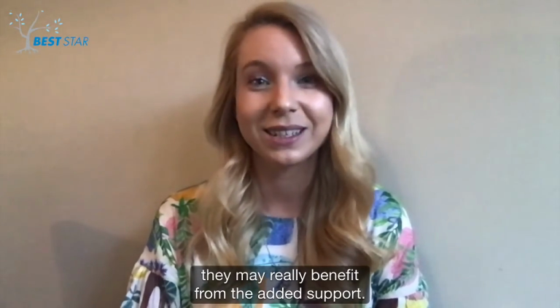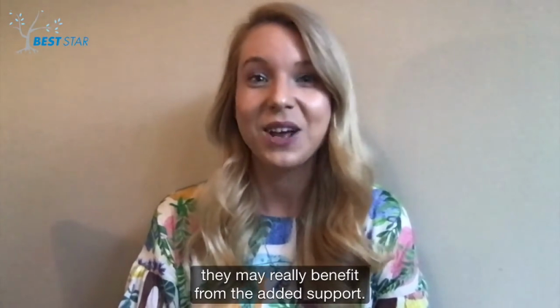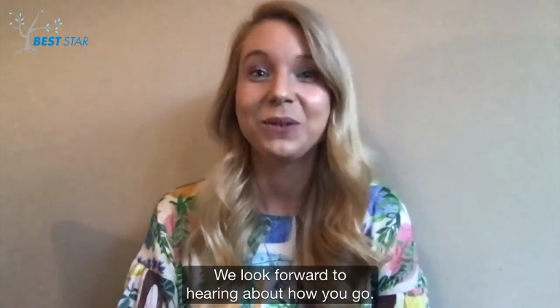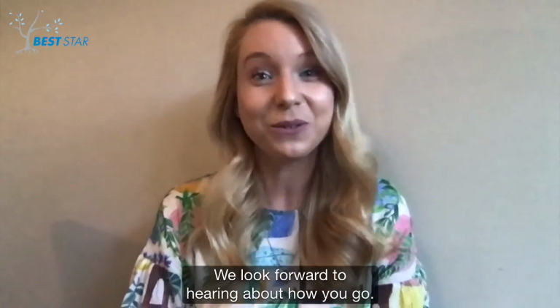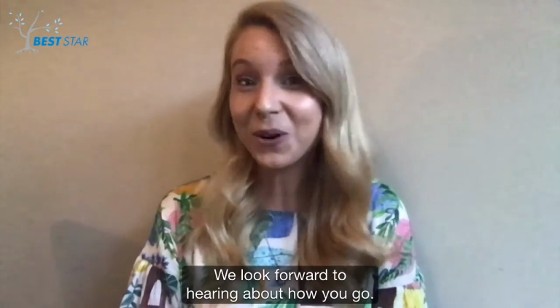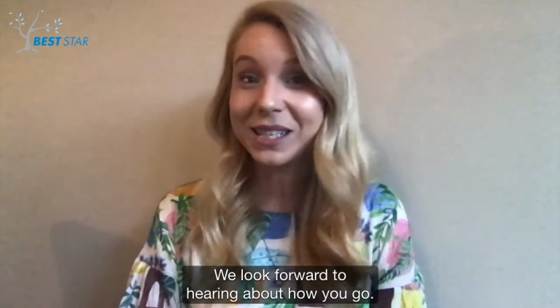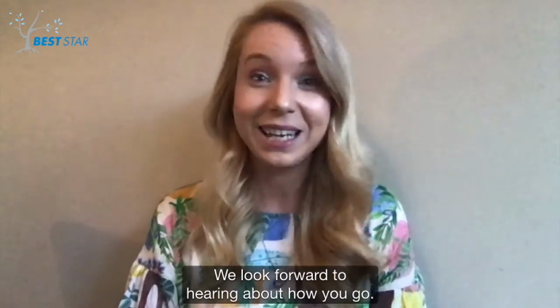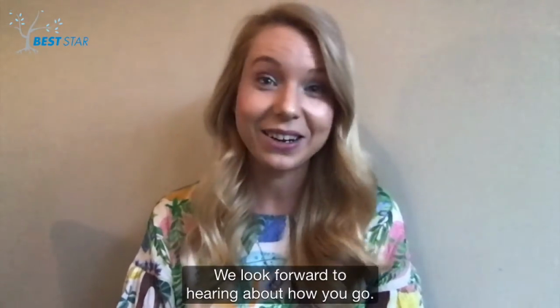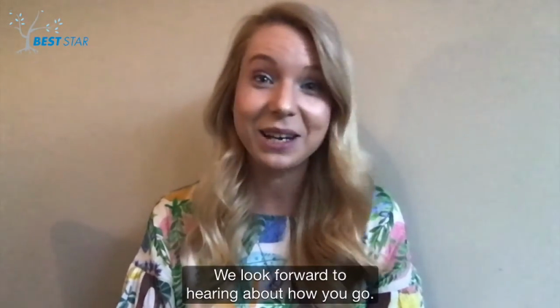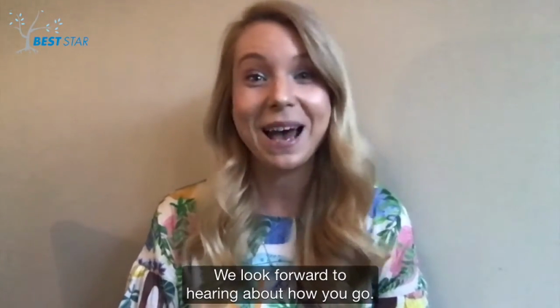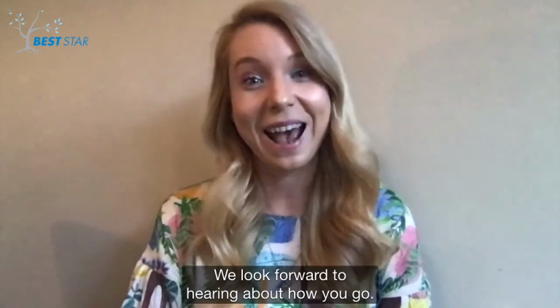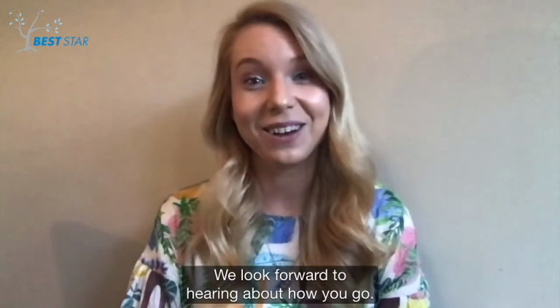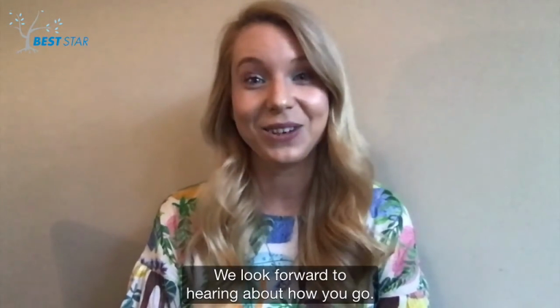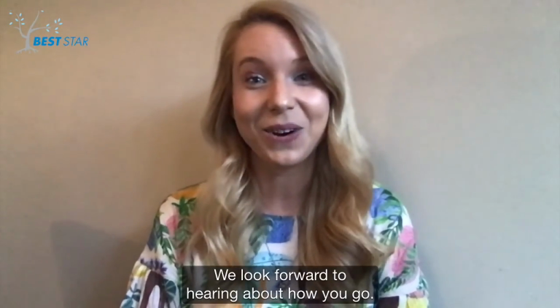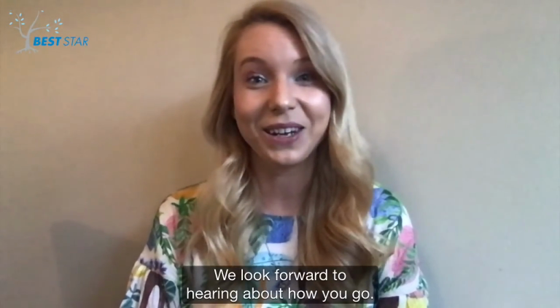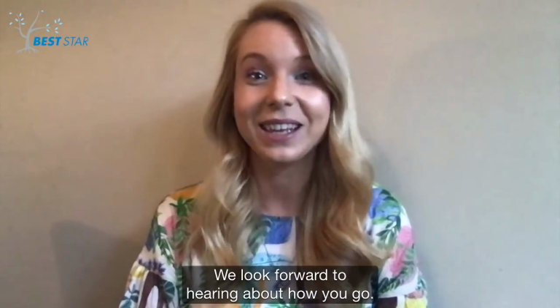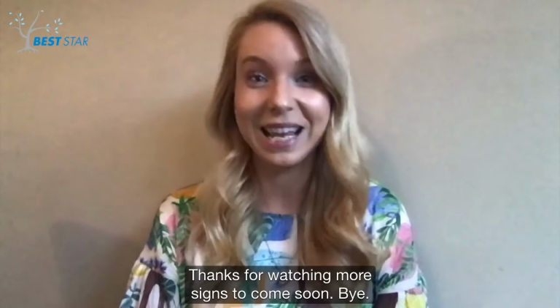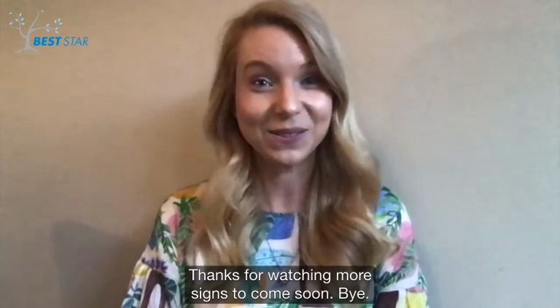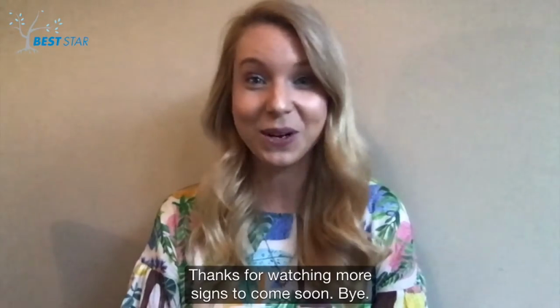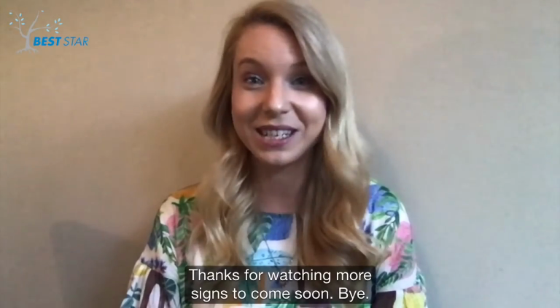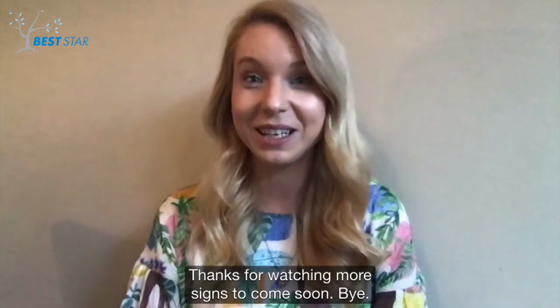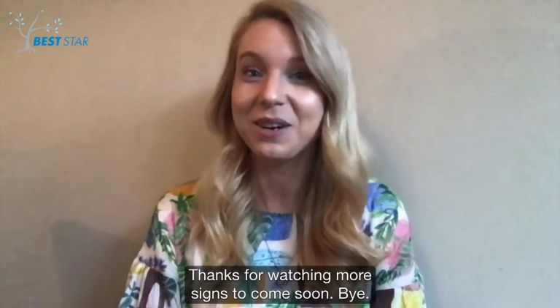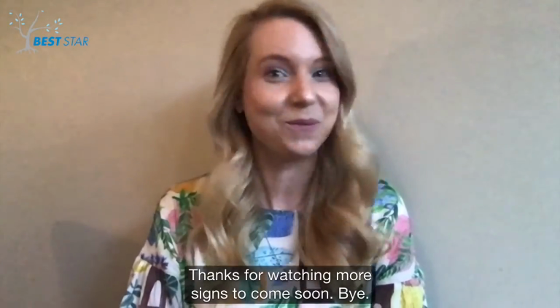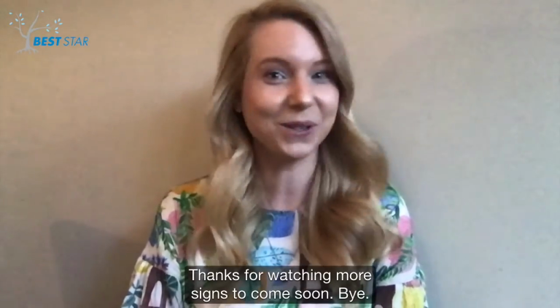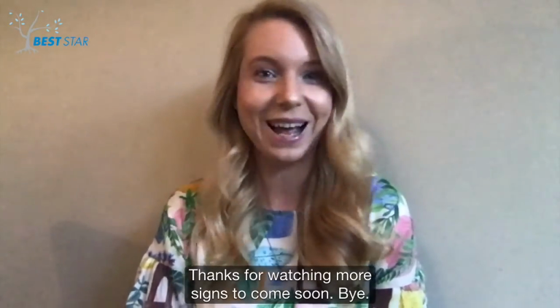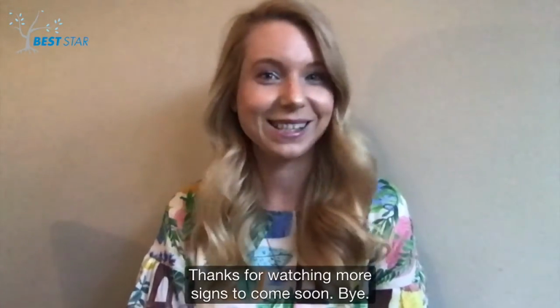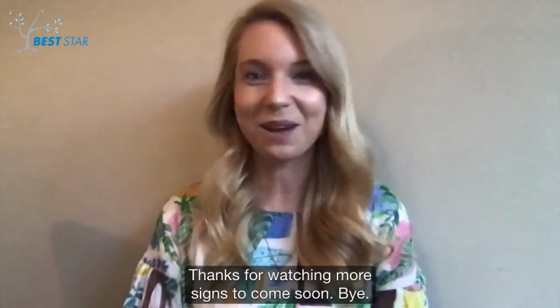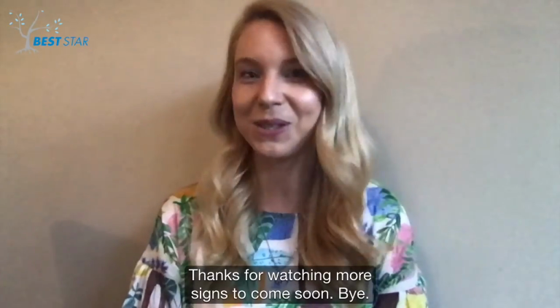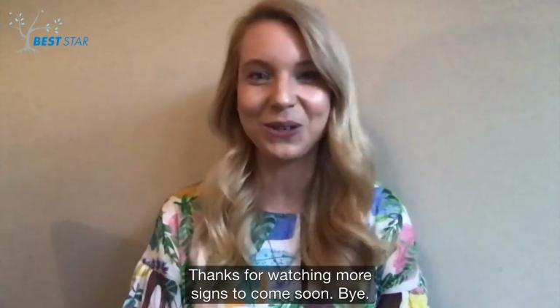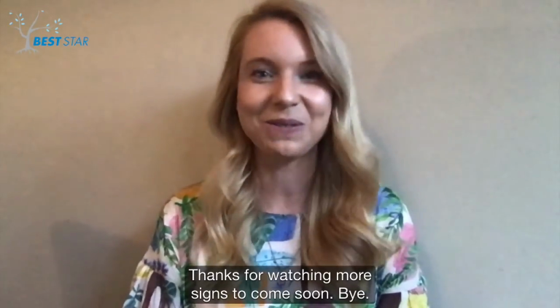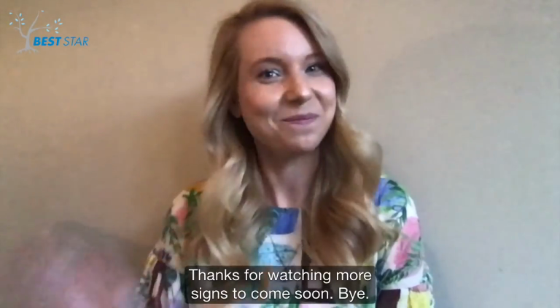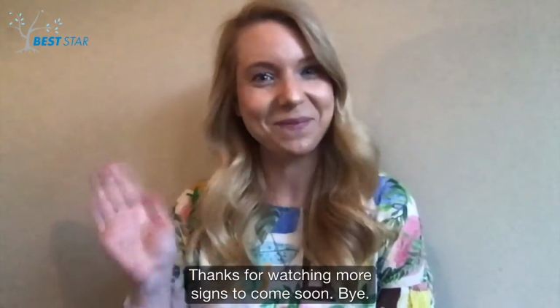We look forward to hearing about how you go. Thanks for watching. More signs to come soon. Bye.